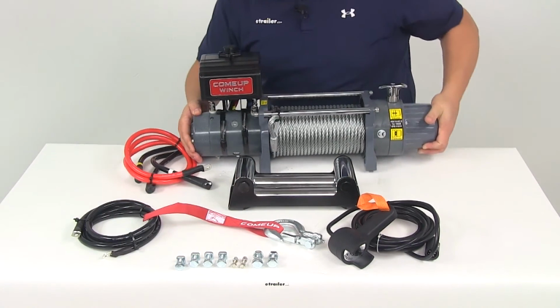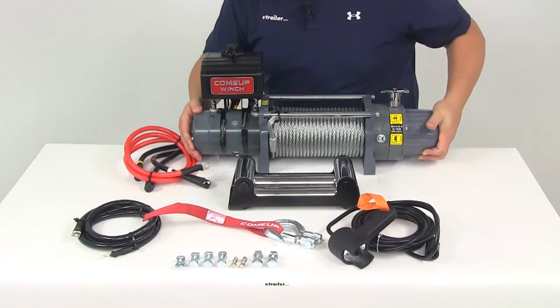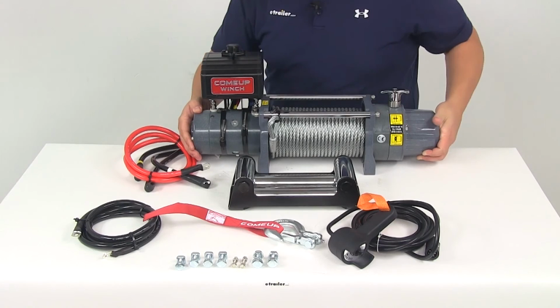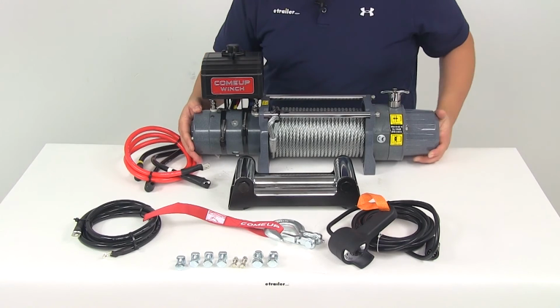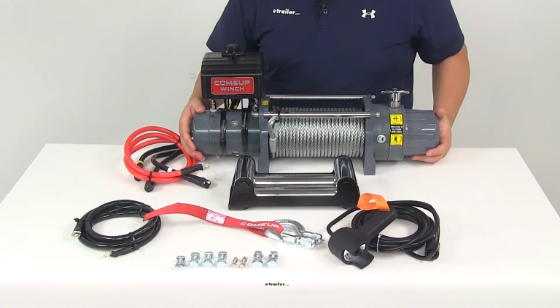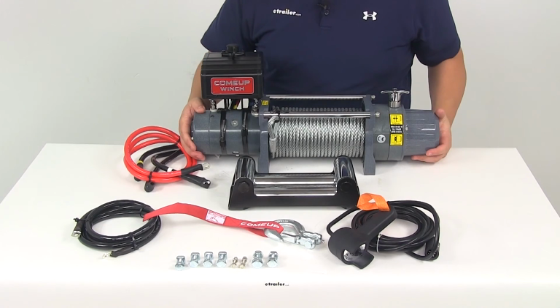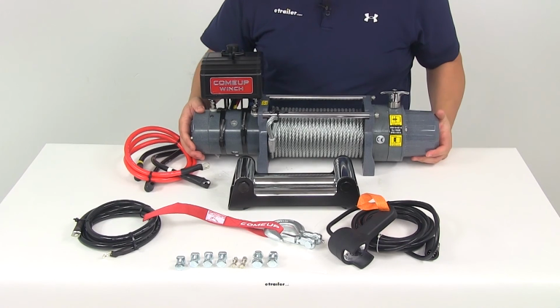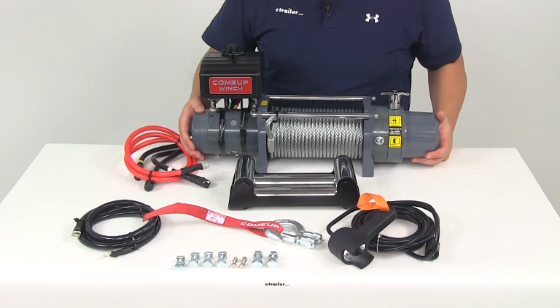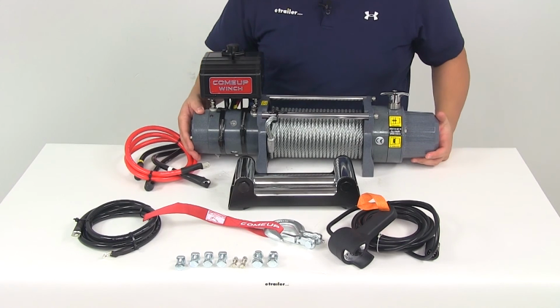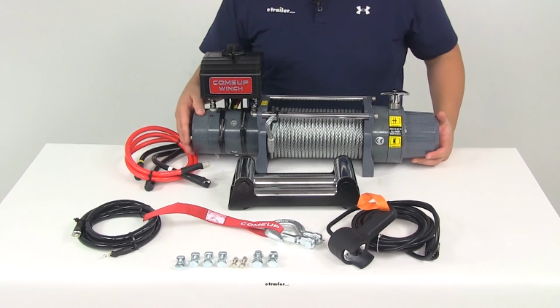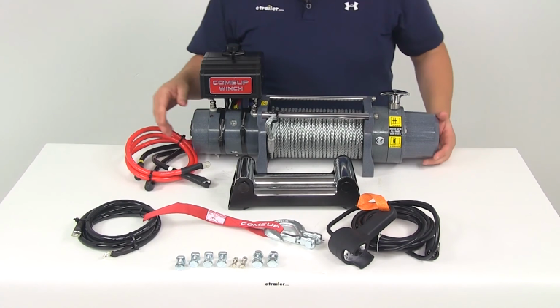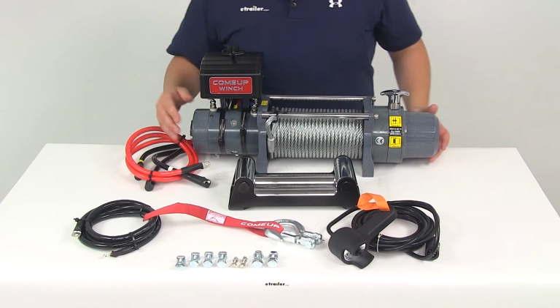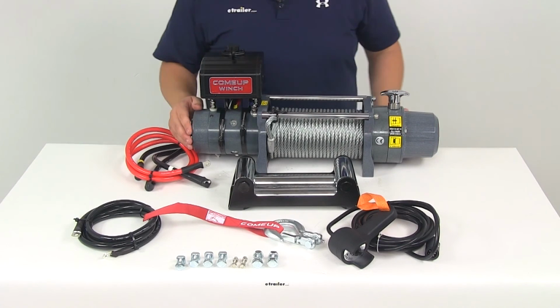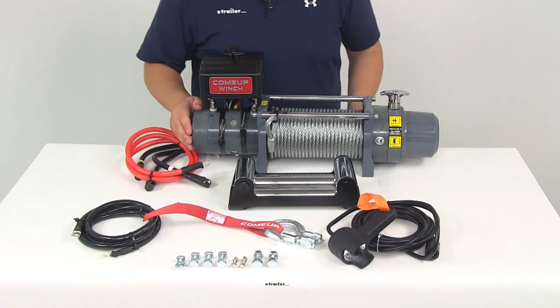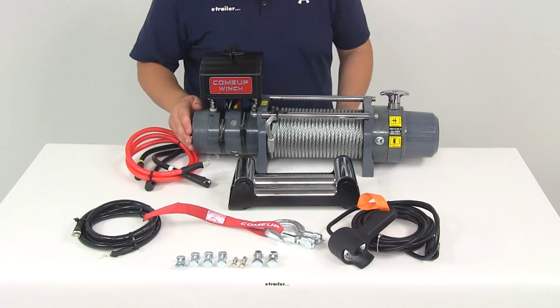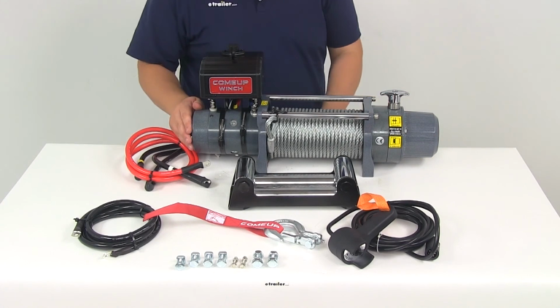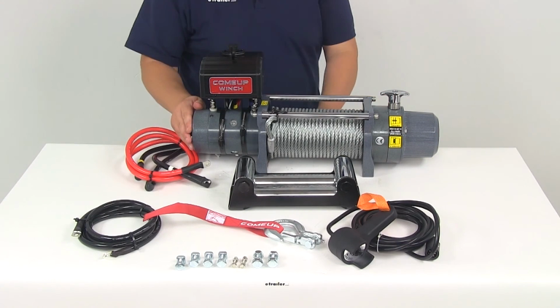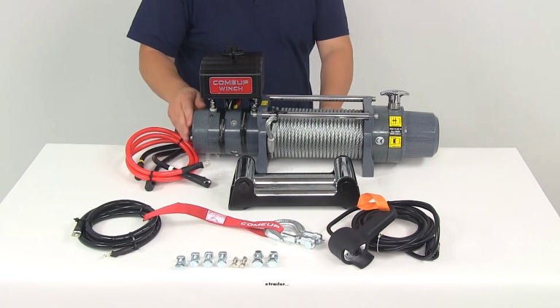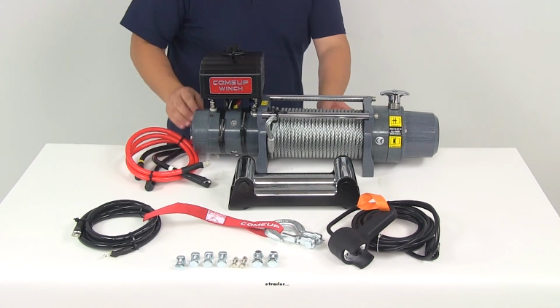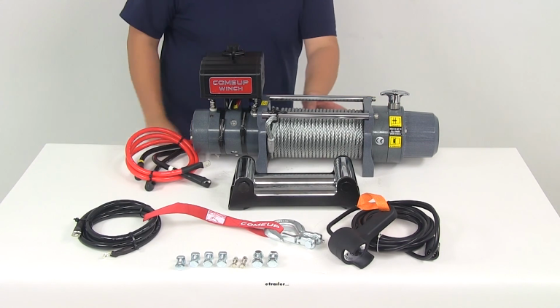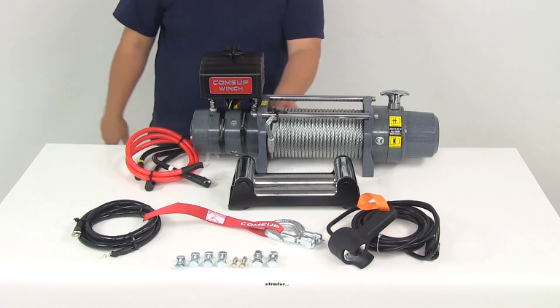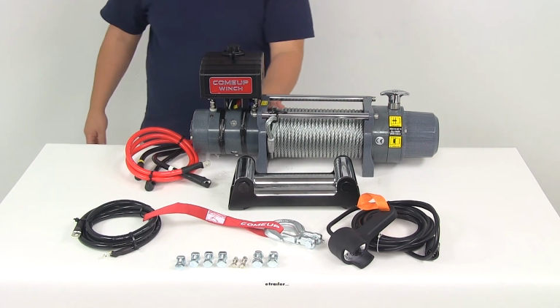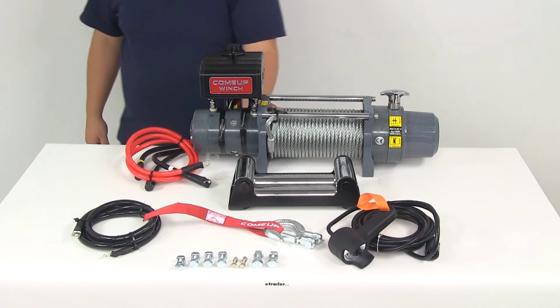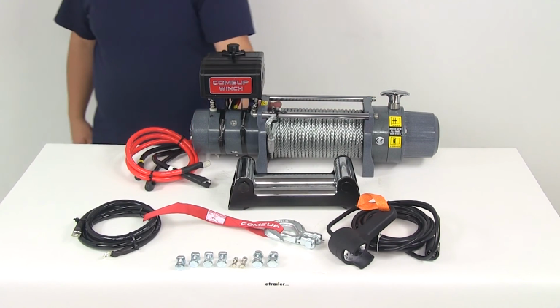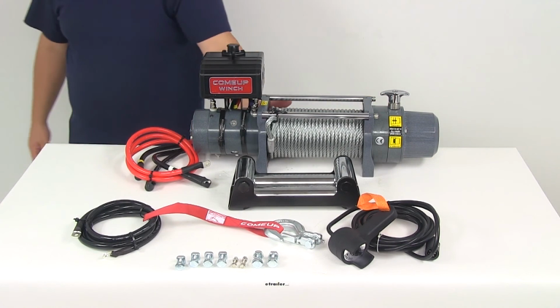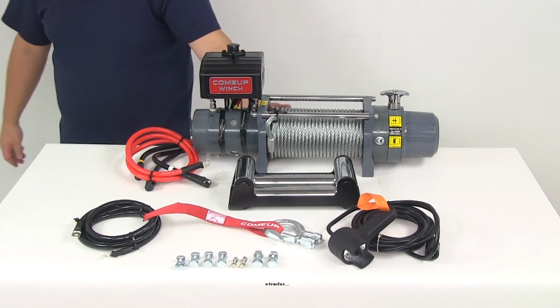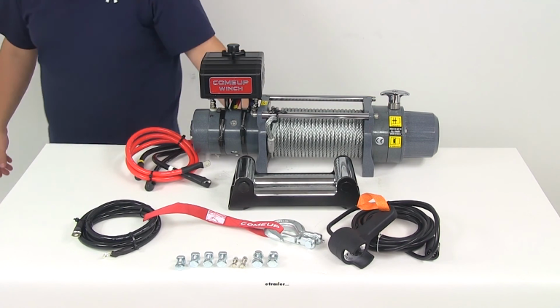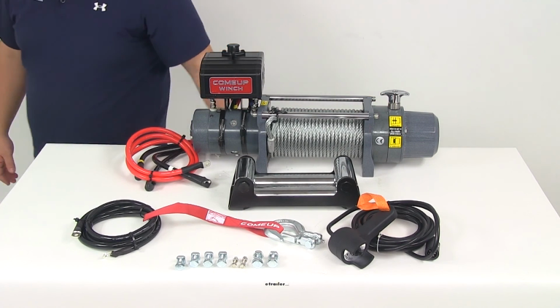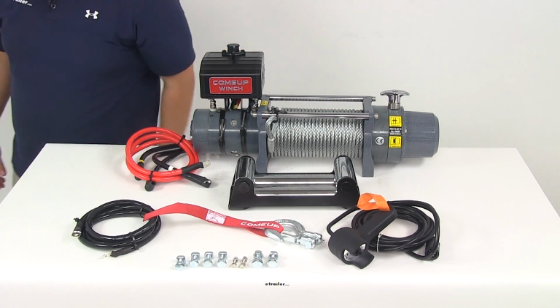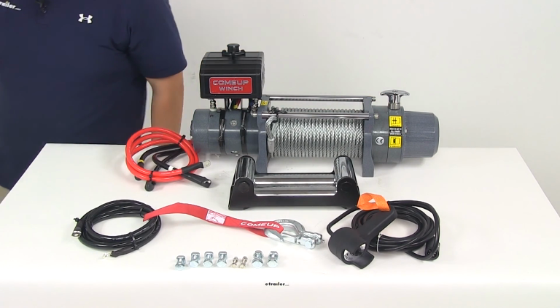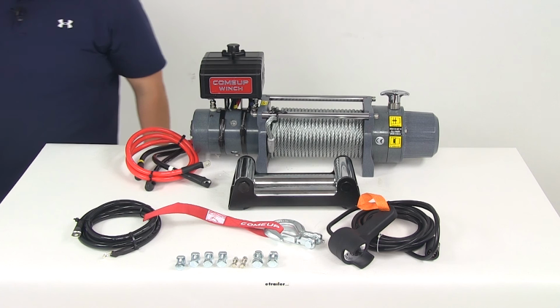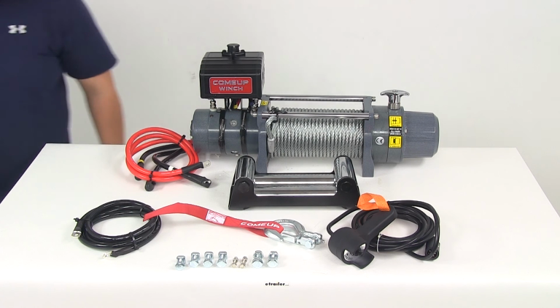But that's going to do it for today's look at part number CU 856333.